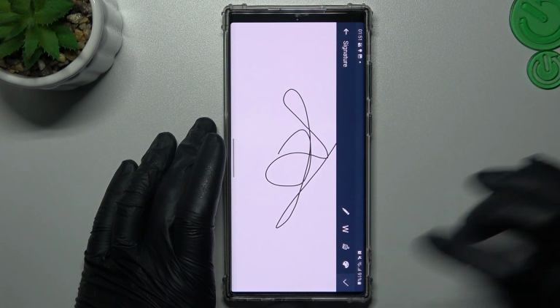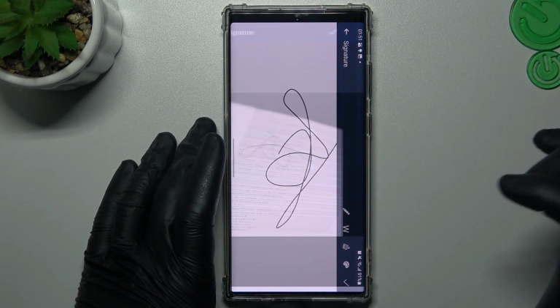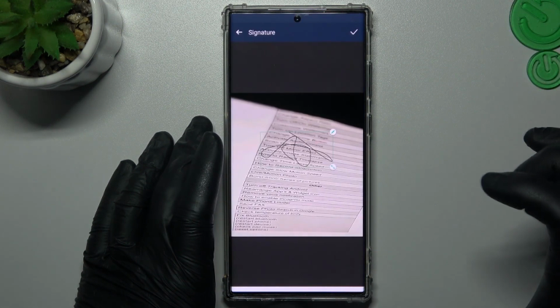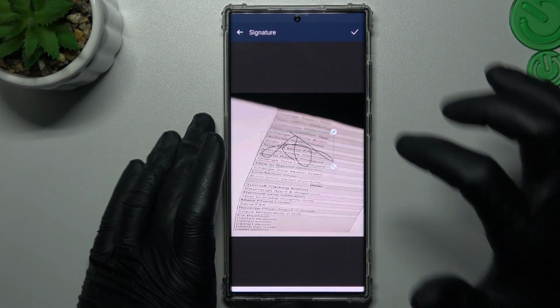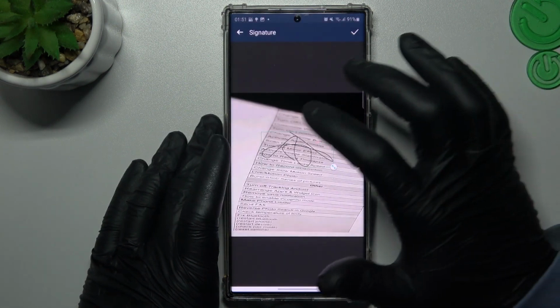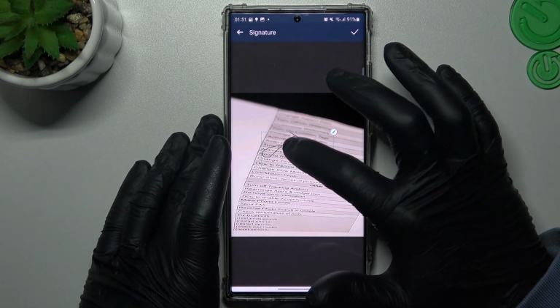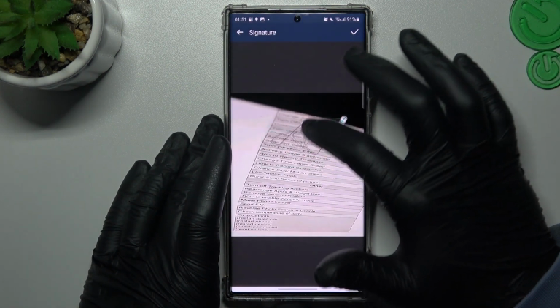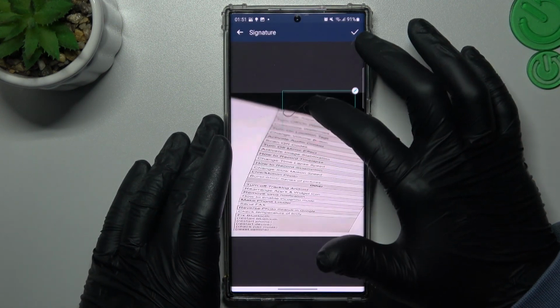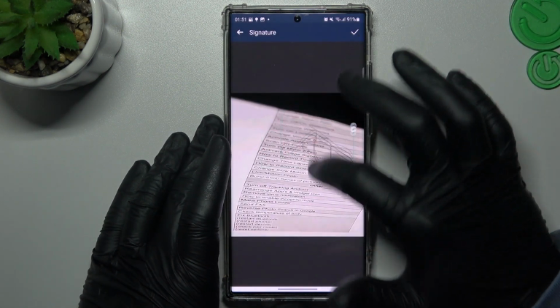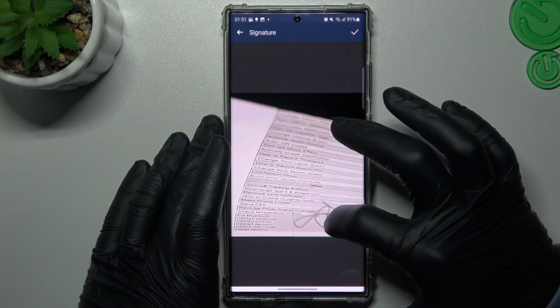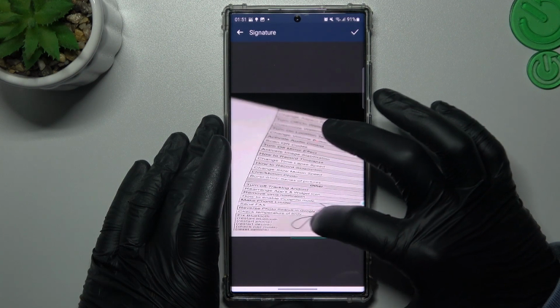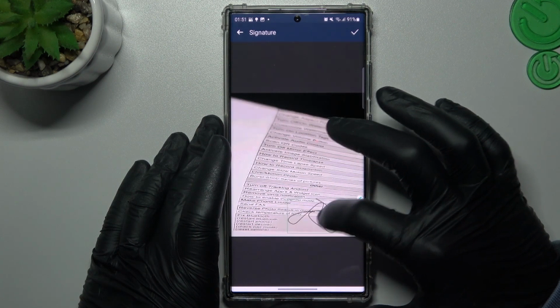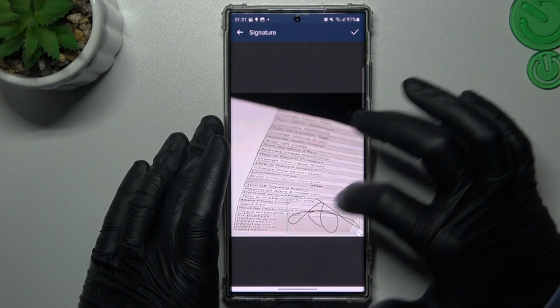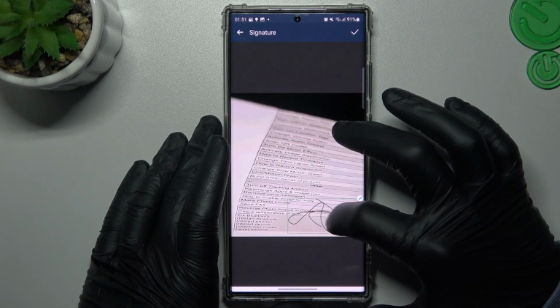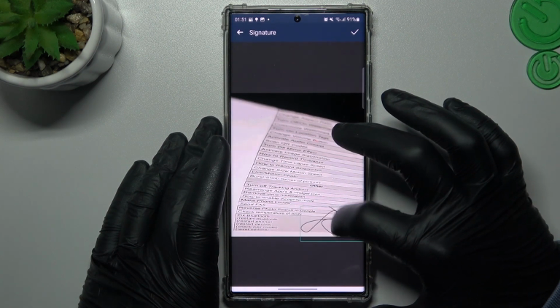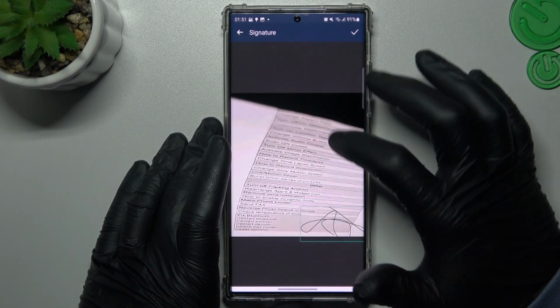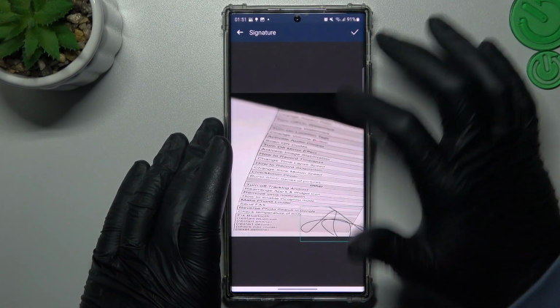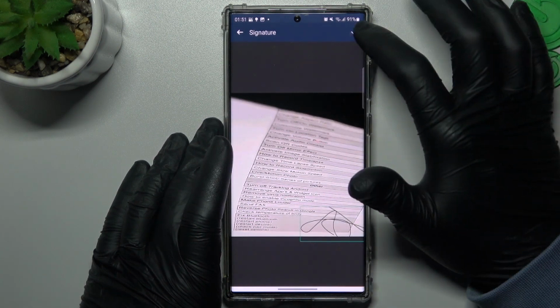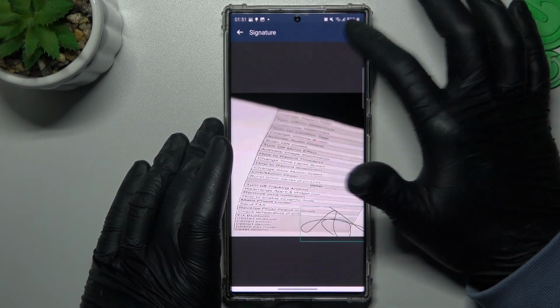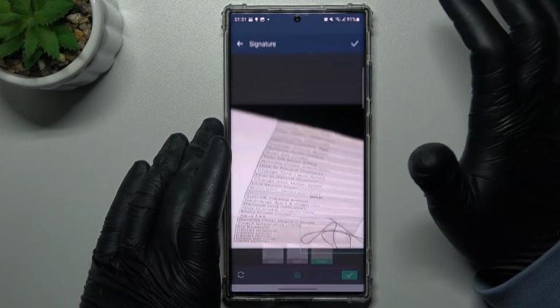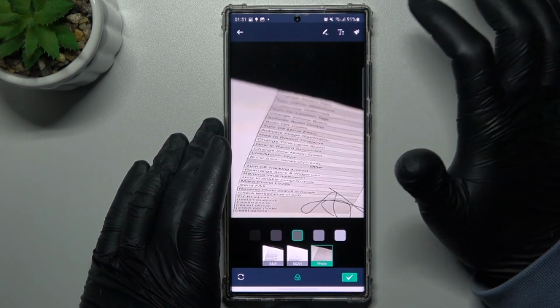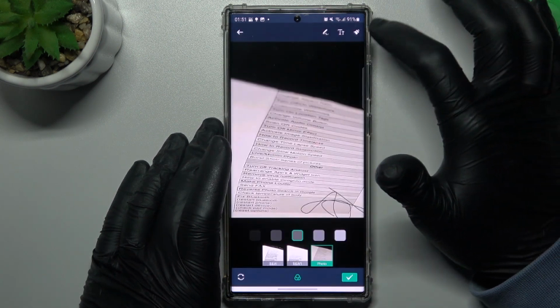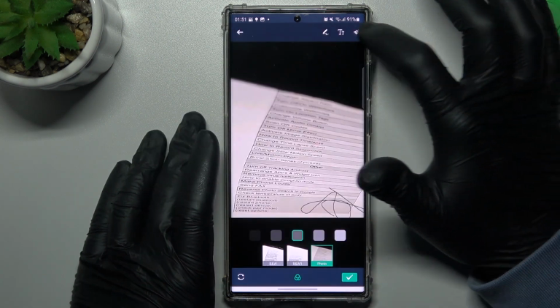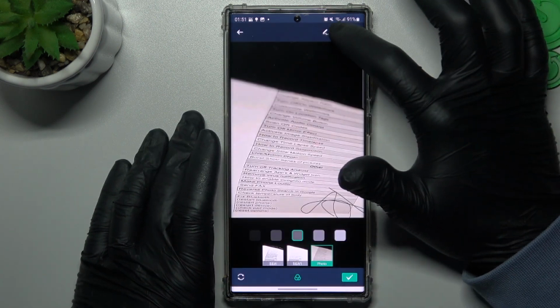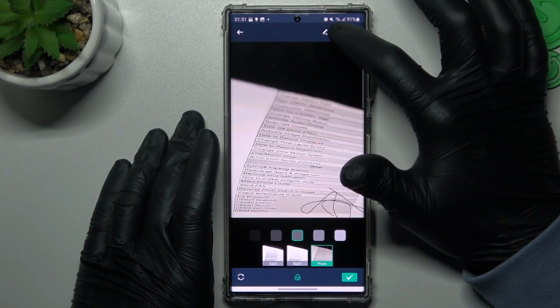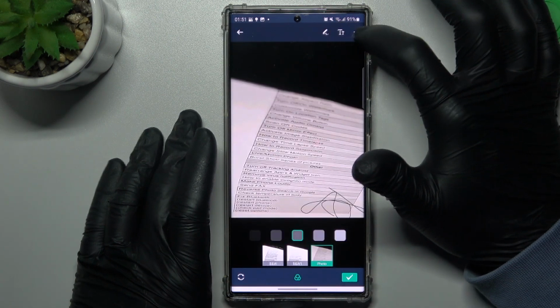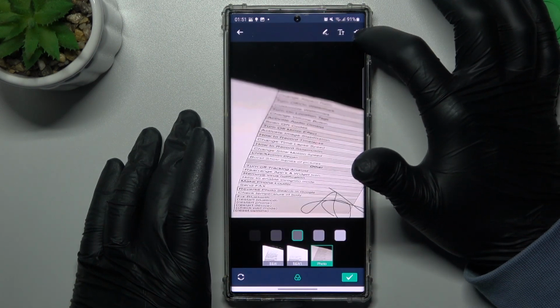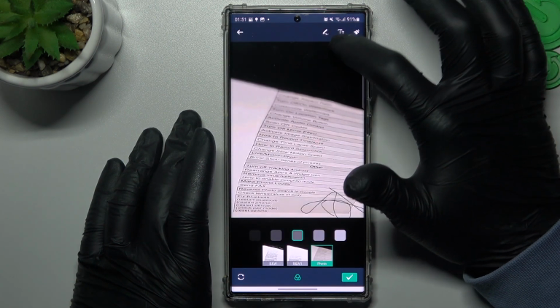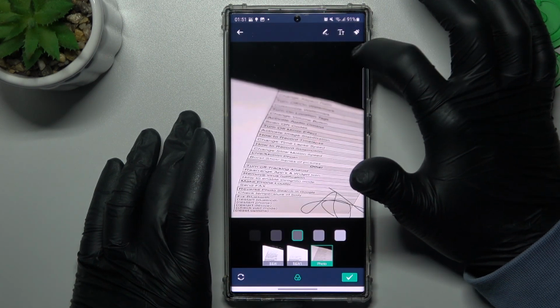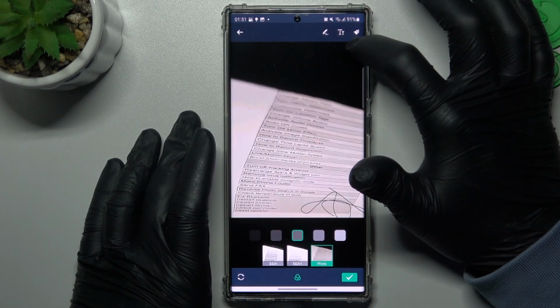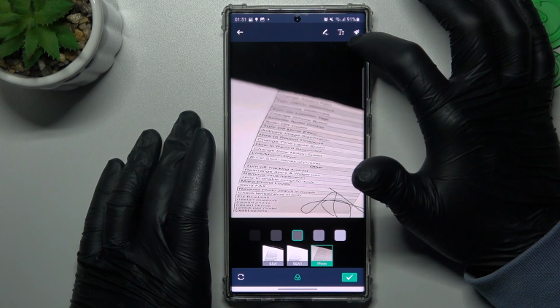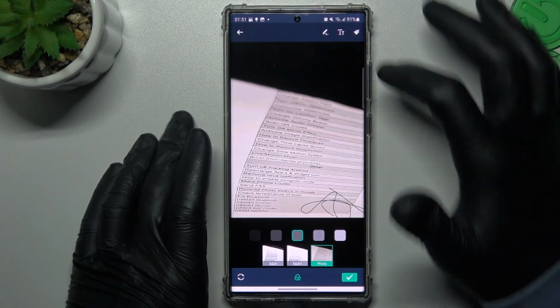Click OK and select the place for your signature. You can also add text and graffiti using these little icons.